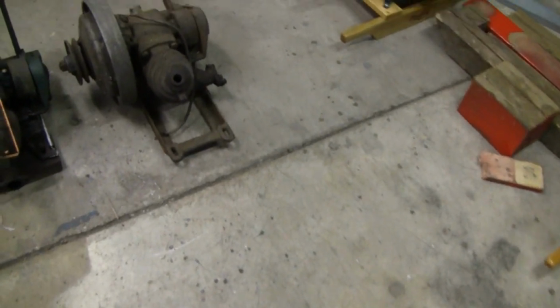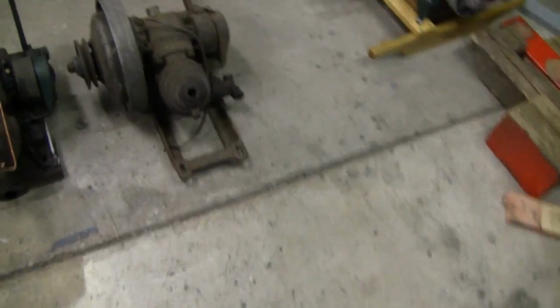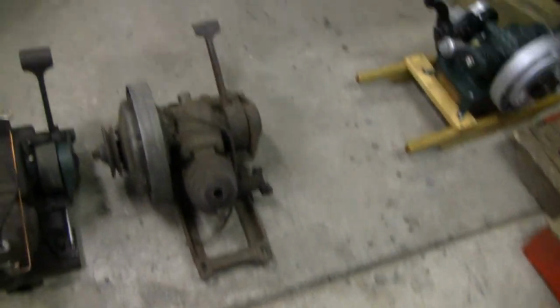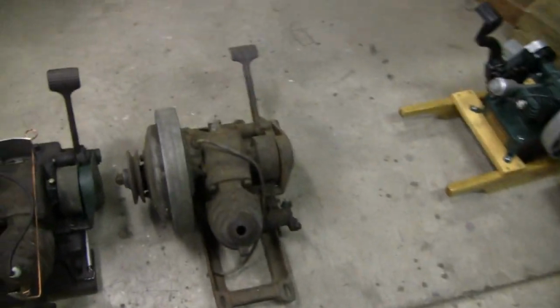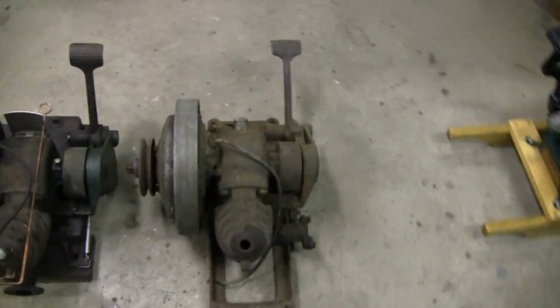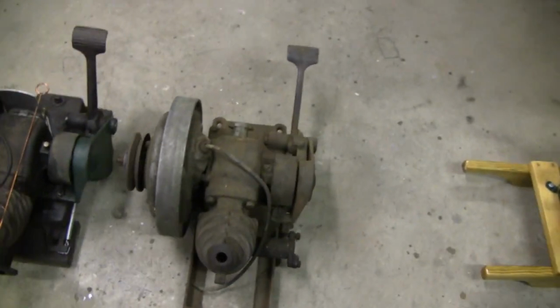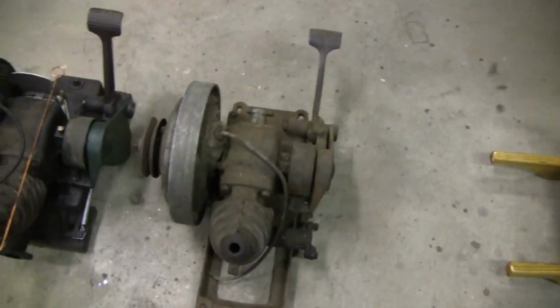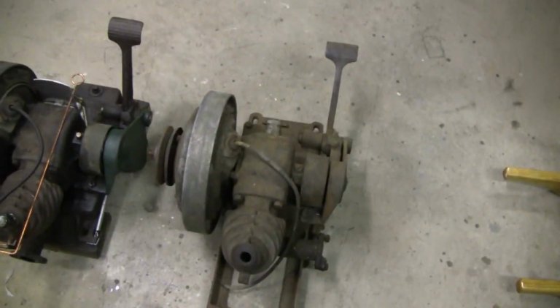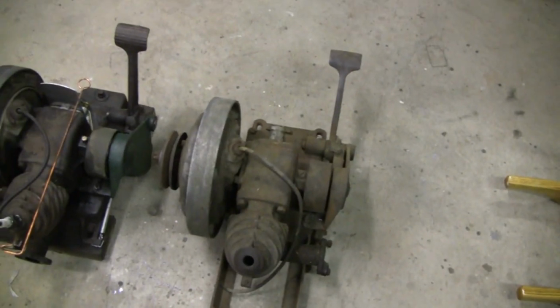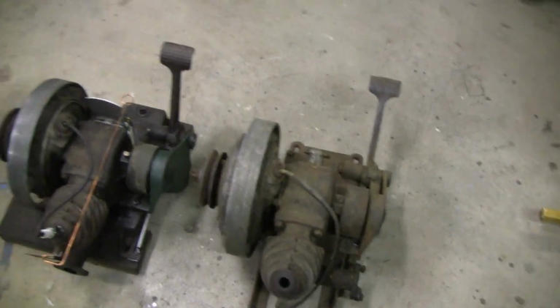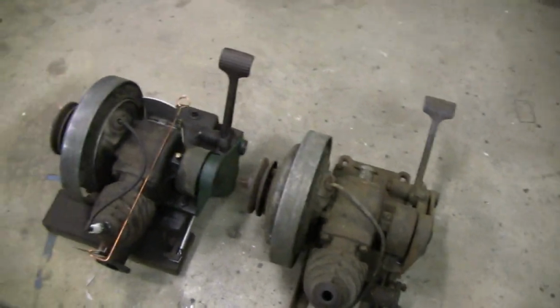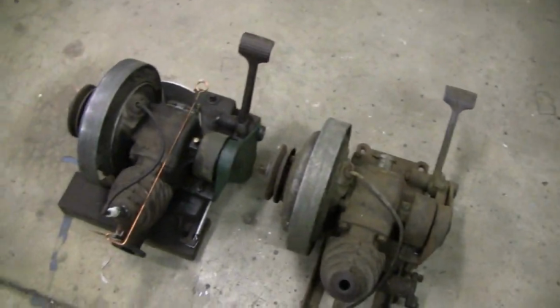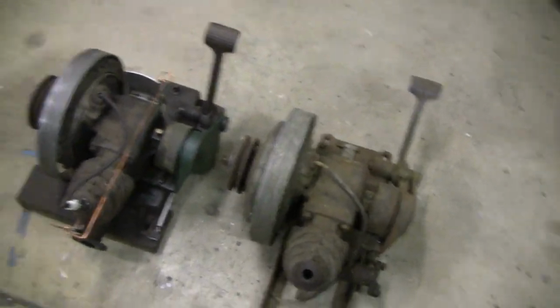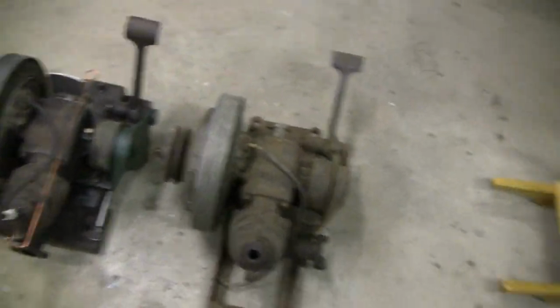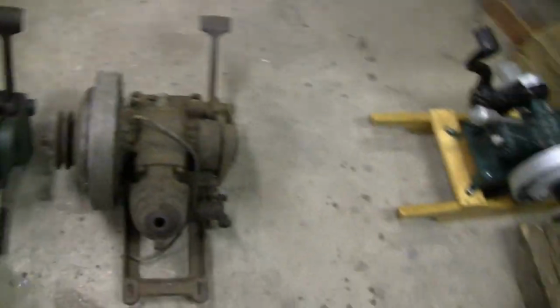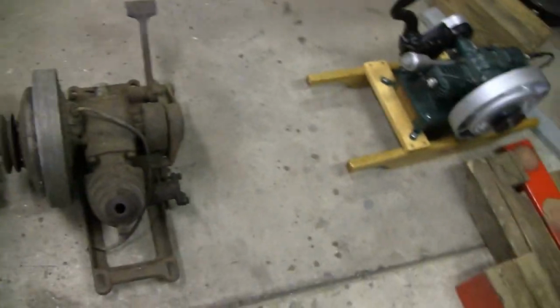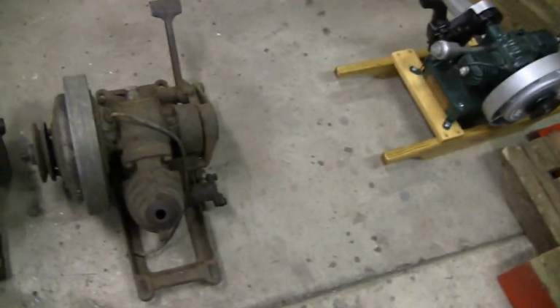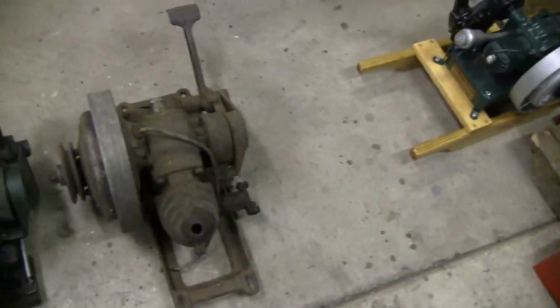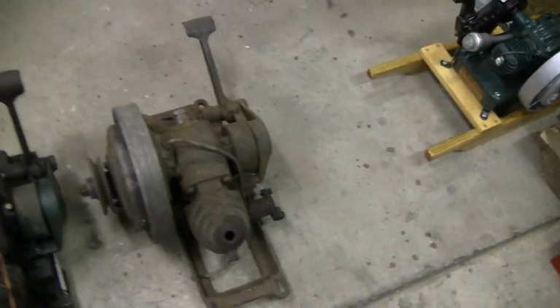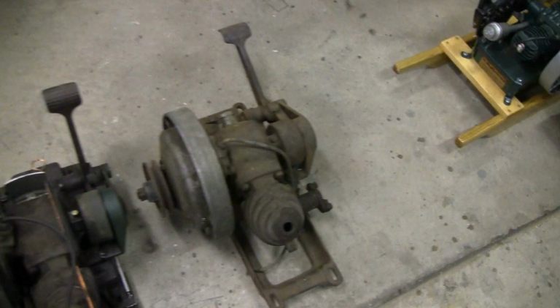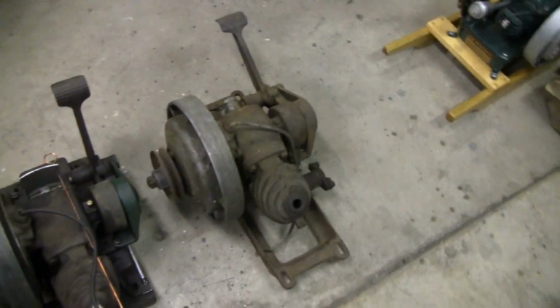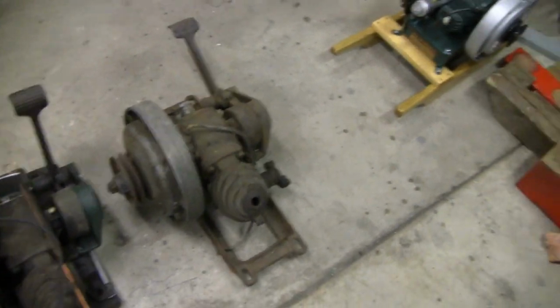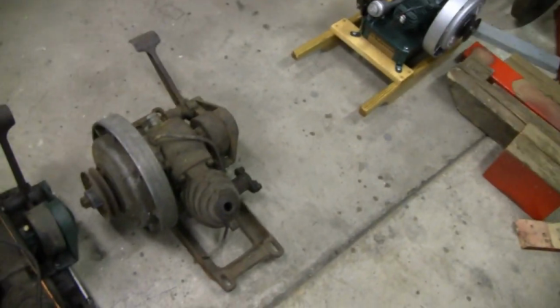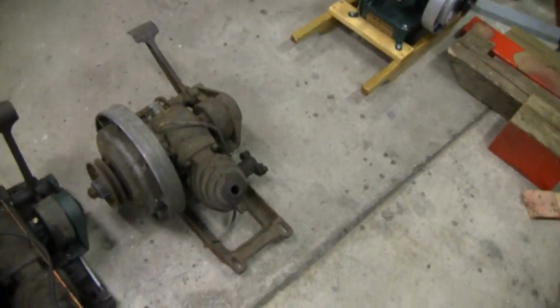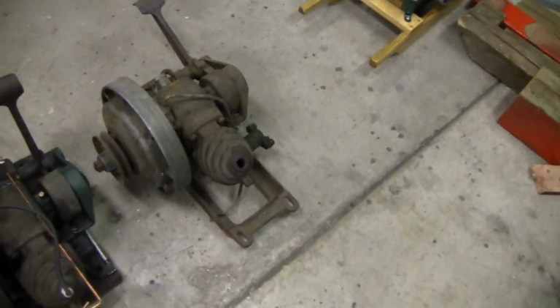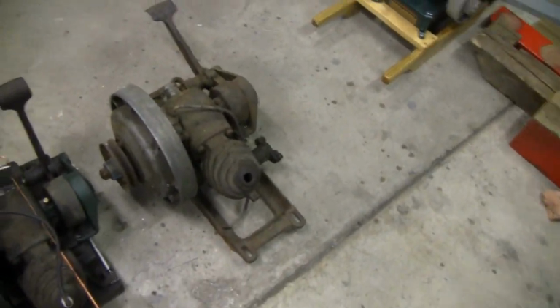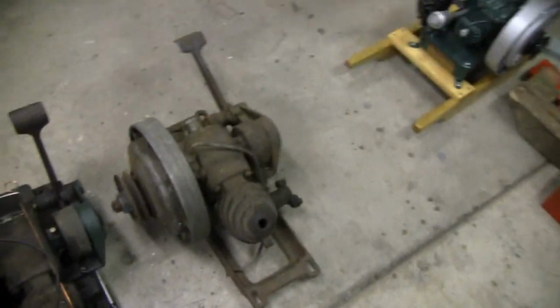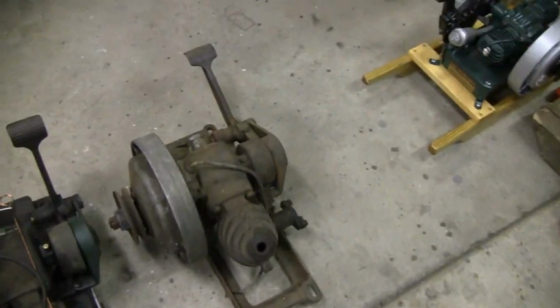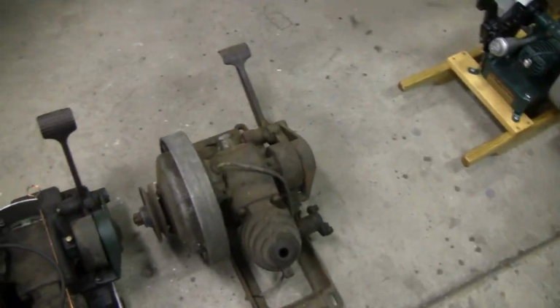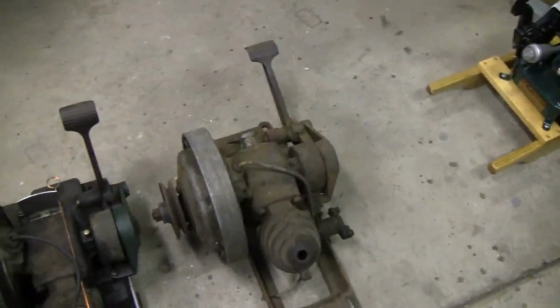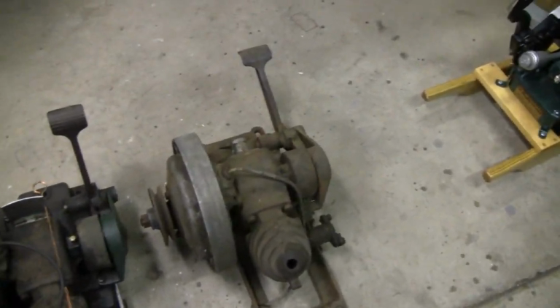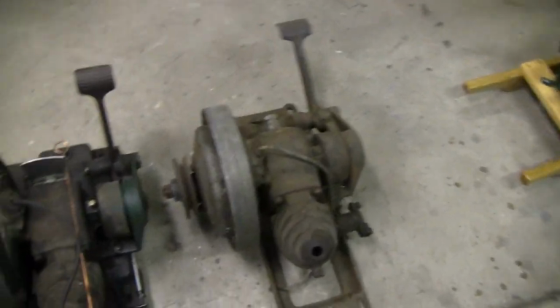Hey Tubes. Me and Racer just picked up another Maytag 92 to put on our washing machine.